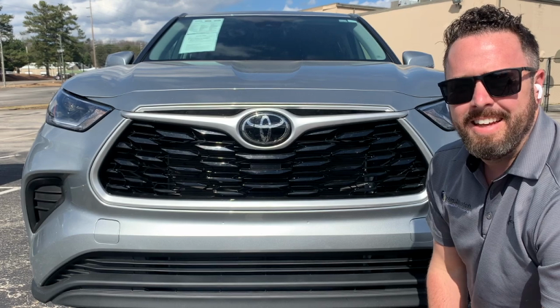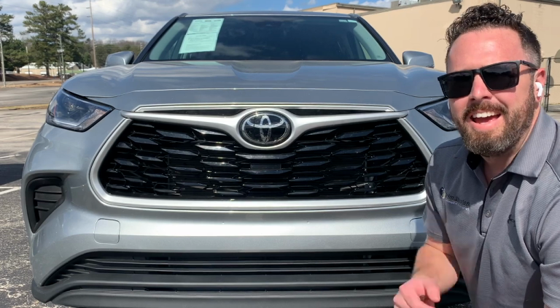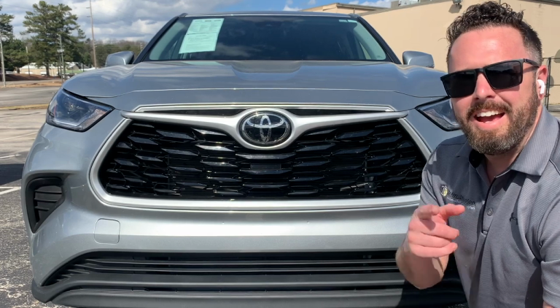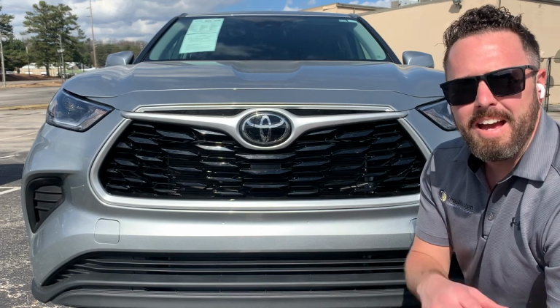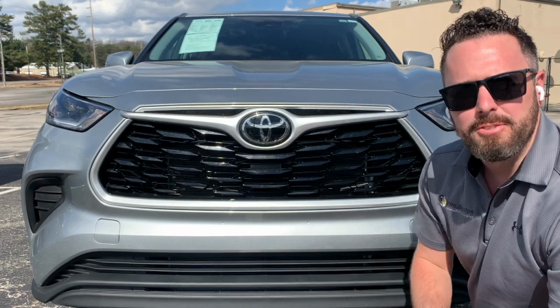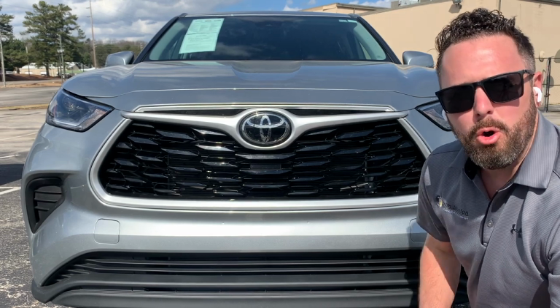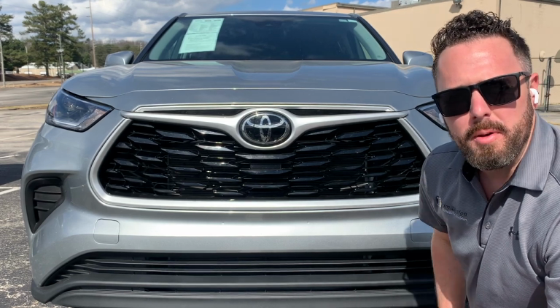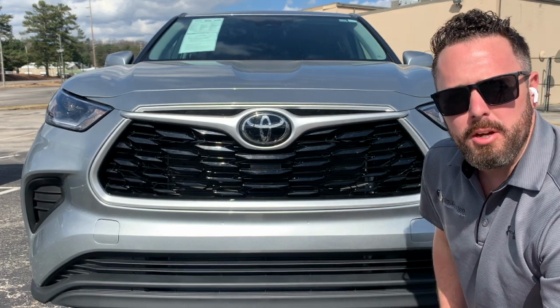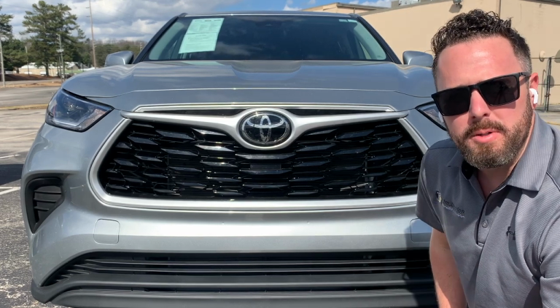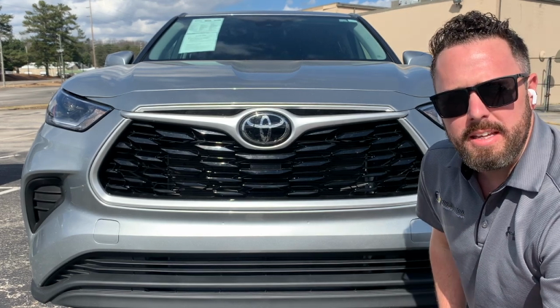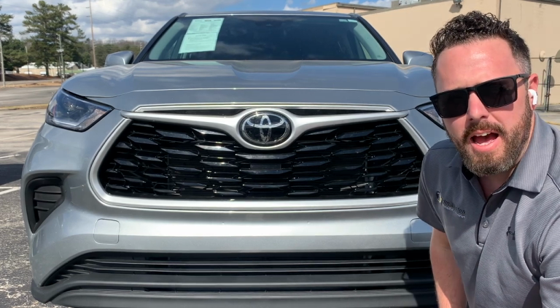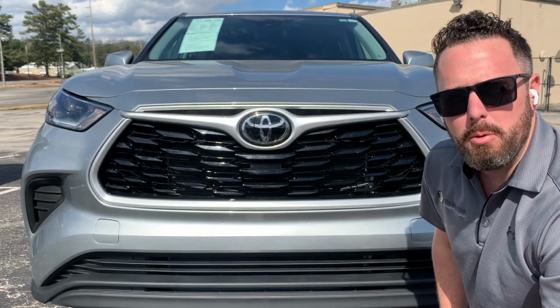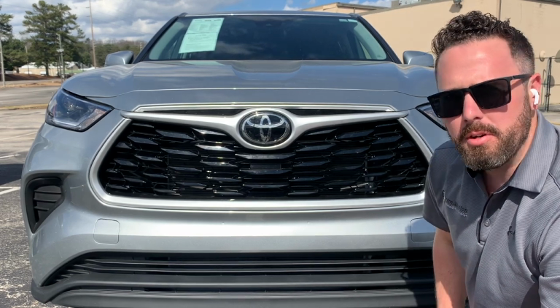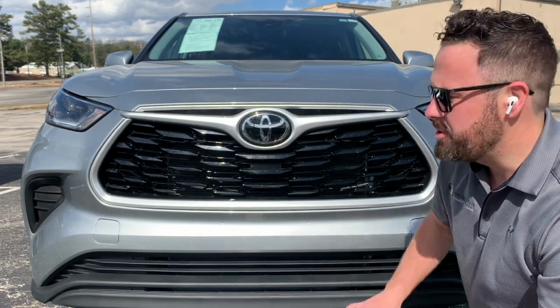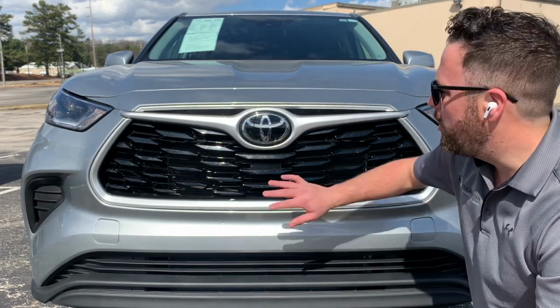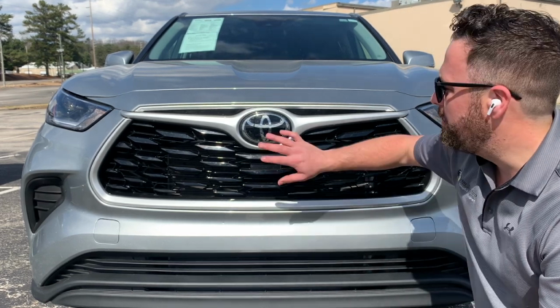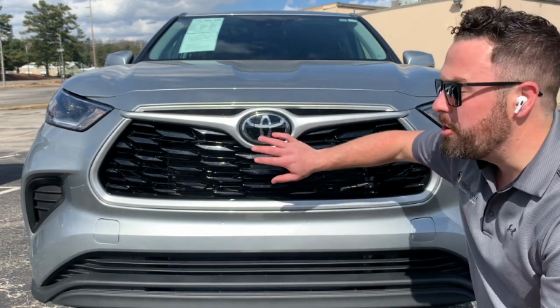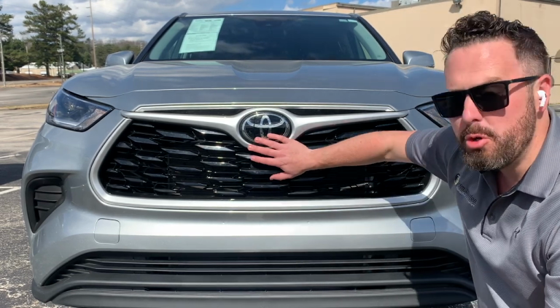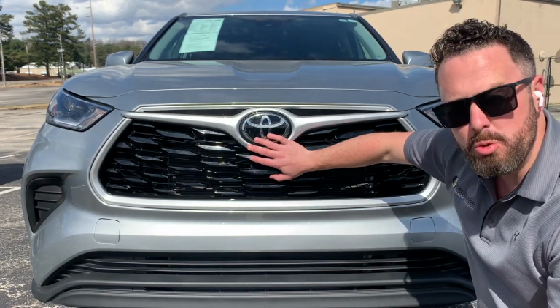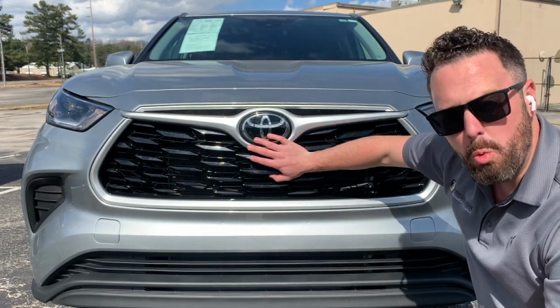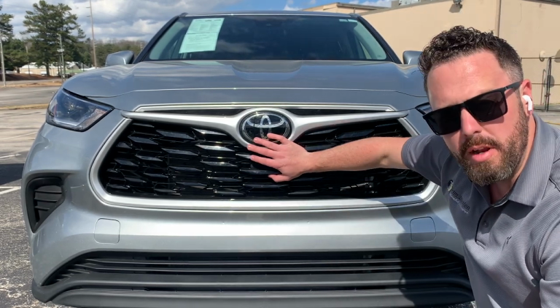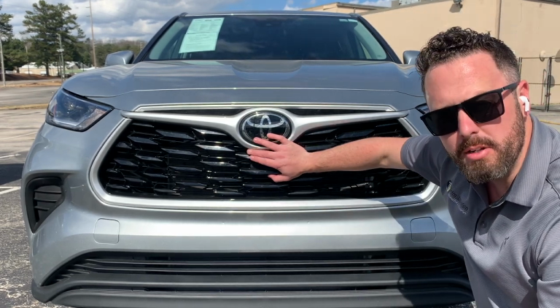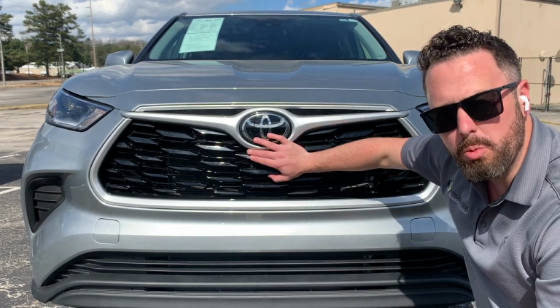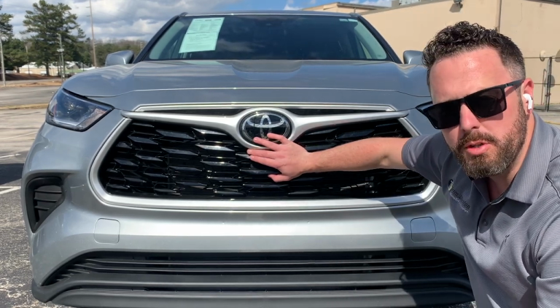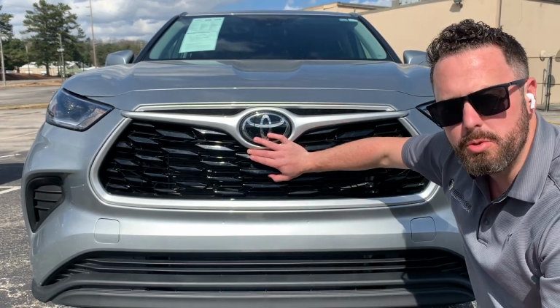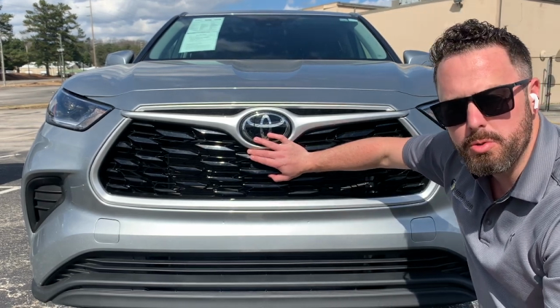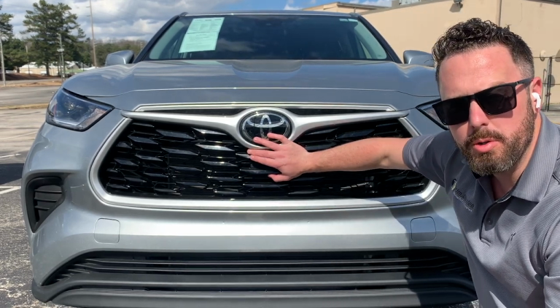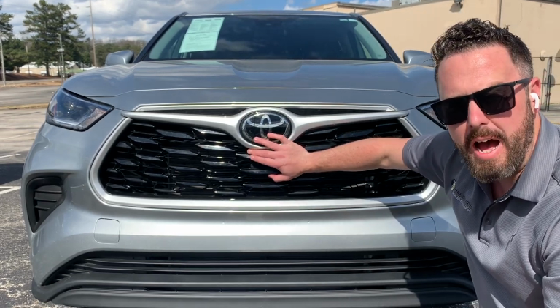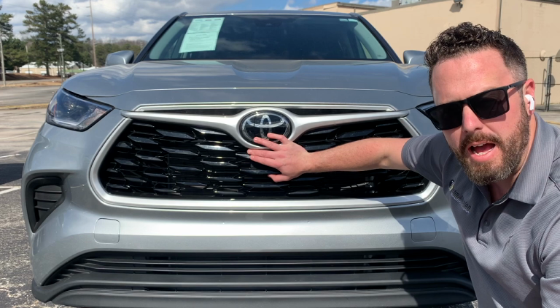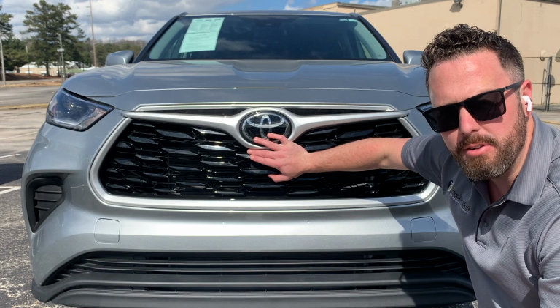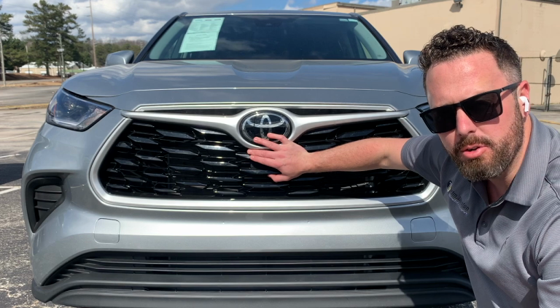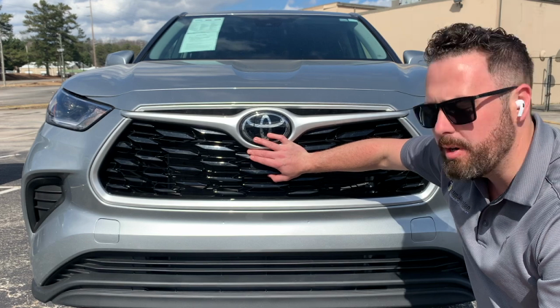Hey guys, Colby here with TI, wanting to show off our new 2020-2022 Toyota Highlander grille.